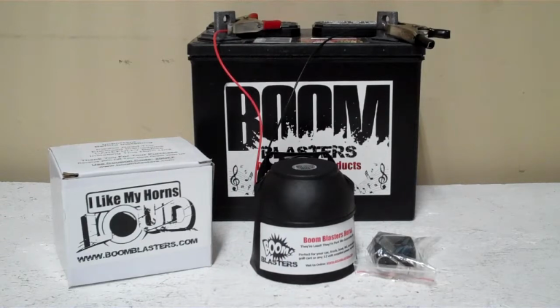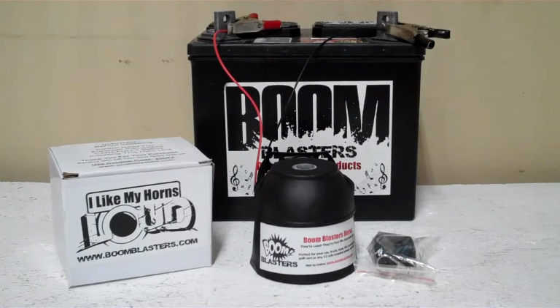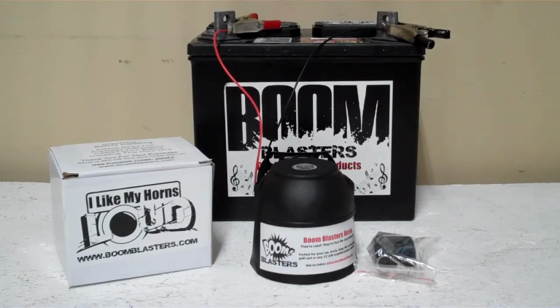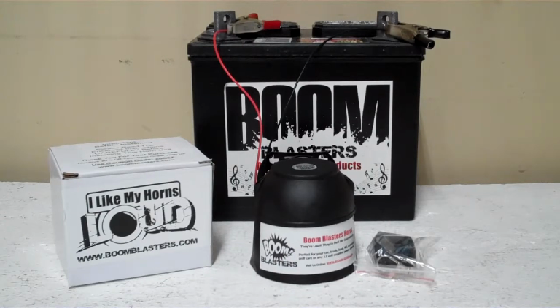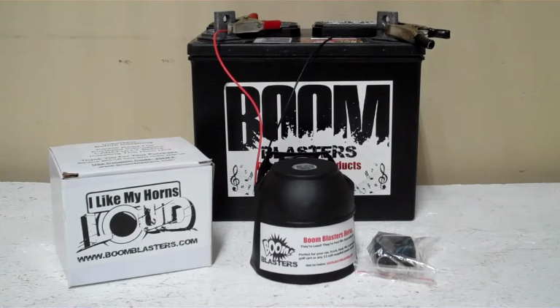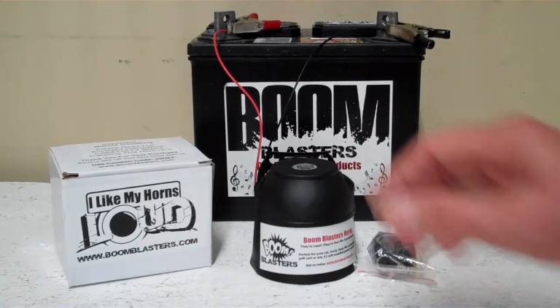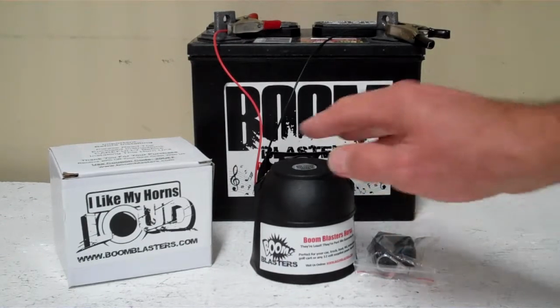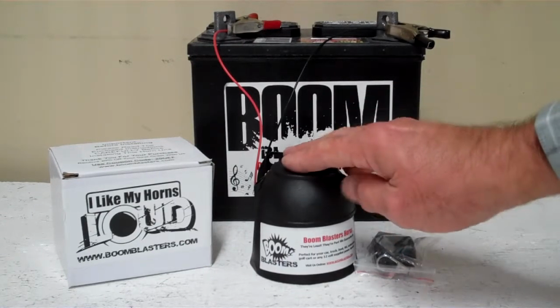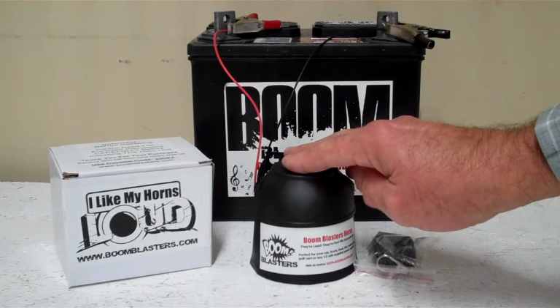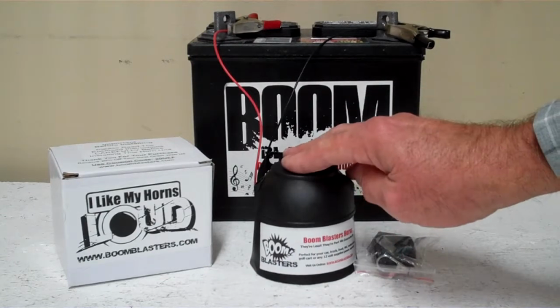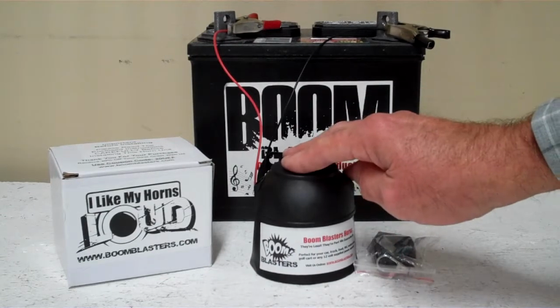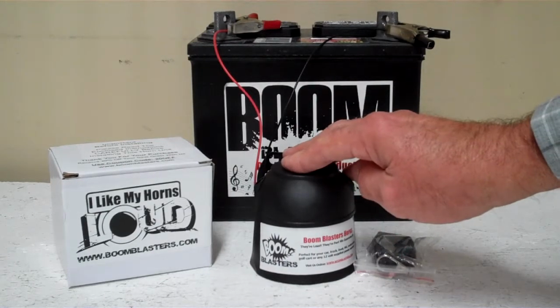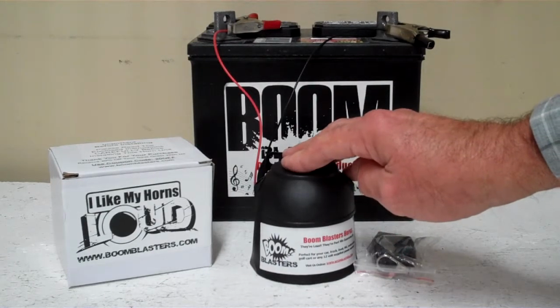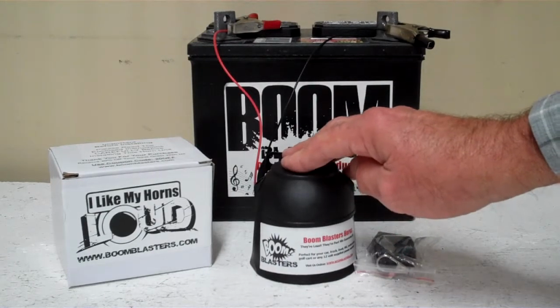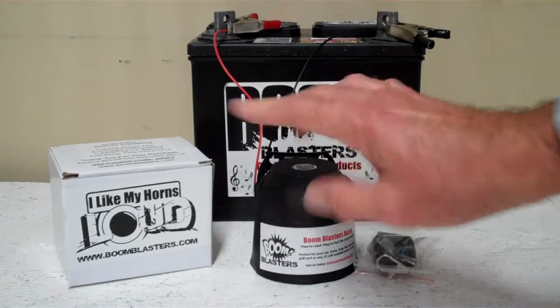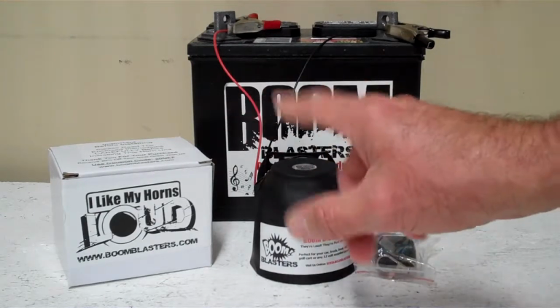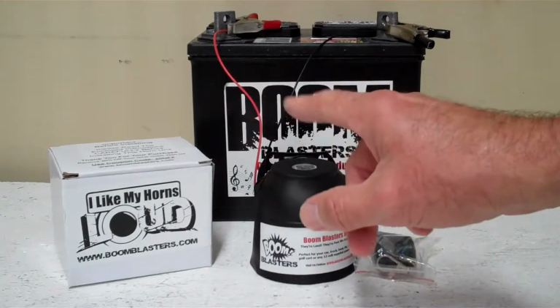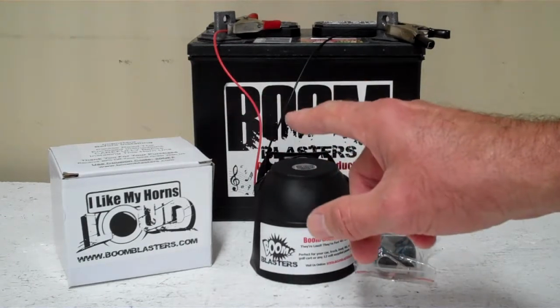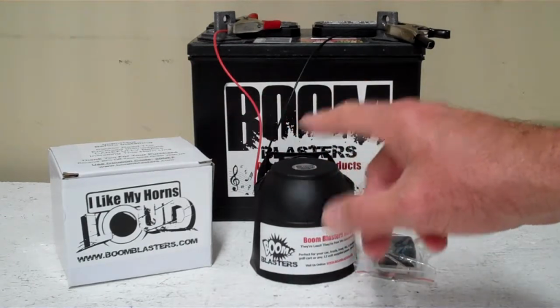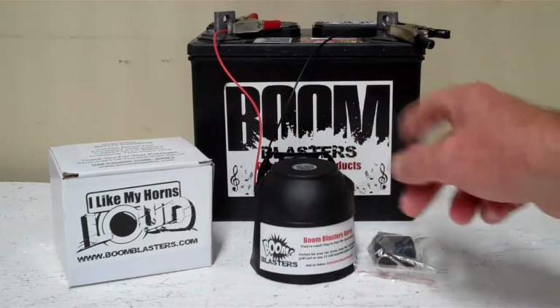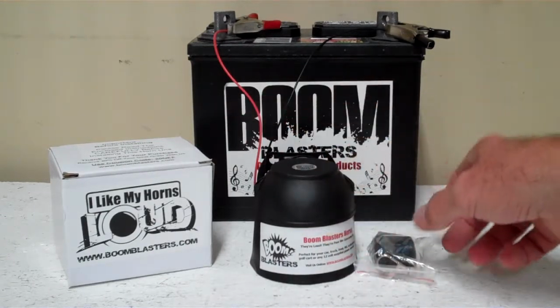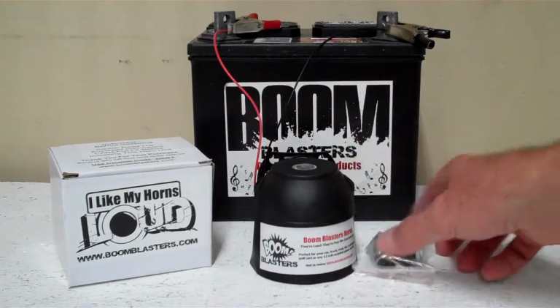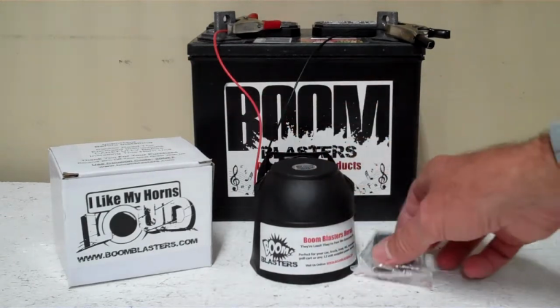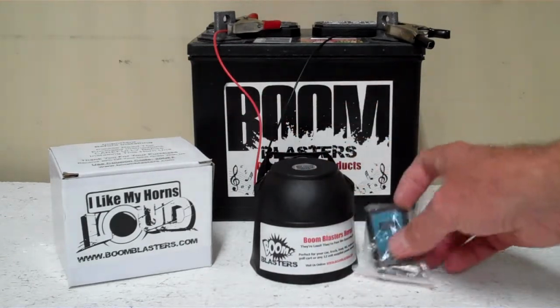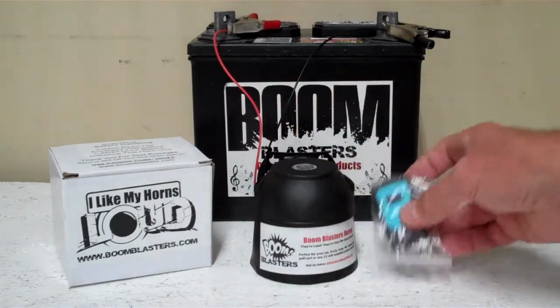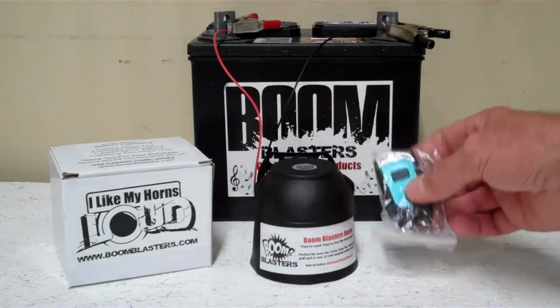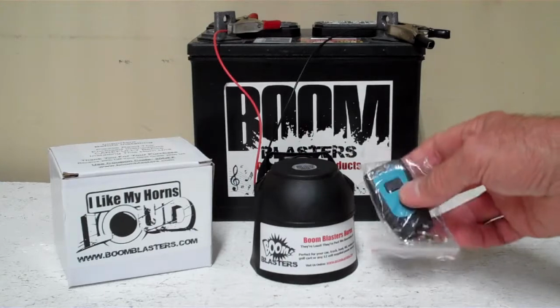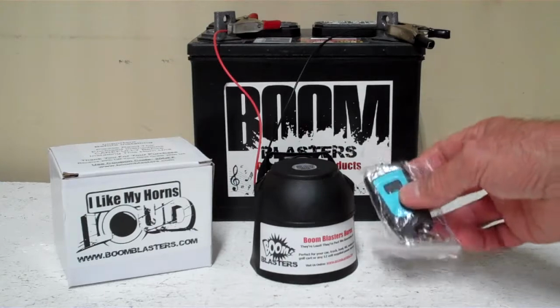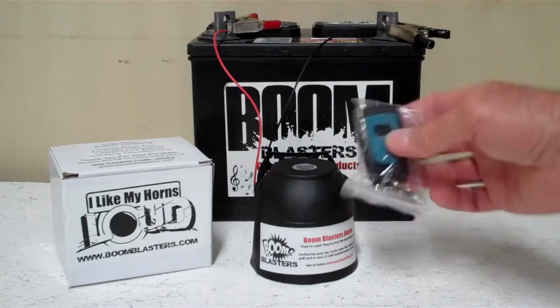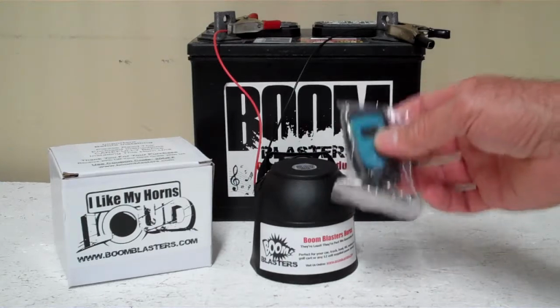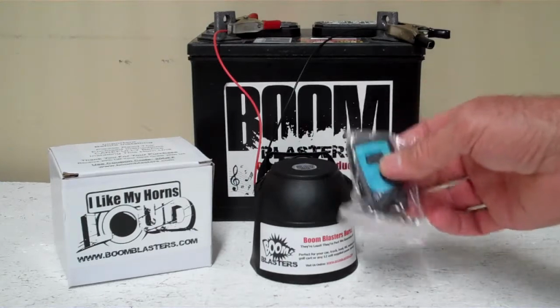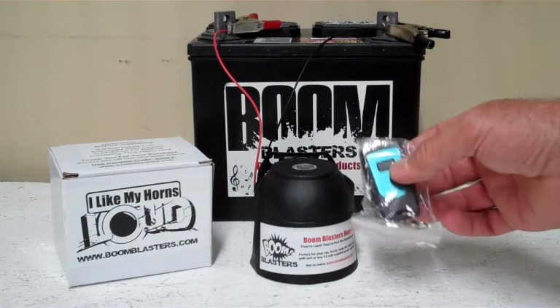Hey everyone, this is our US Marines short version car horn. This is a wireless version, it comes with one remote control.